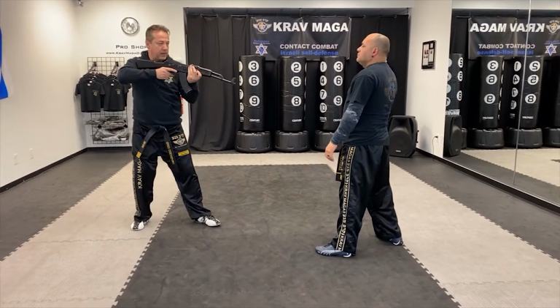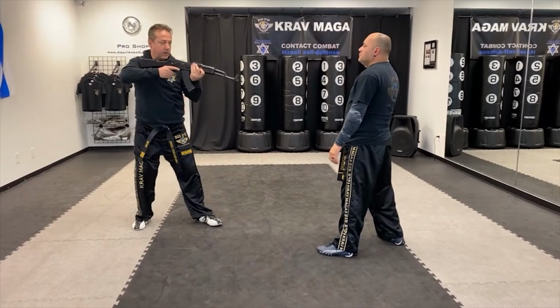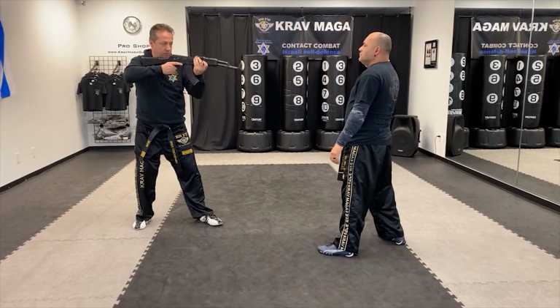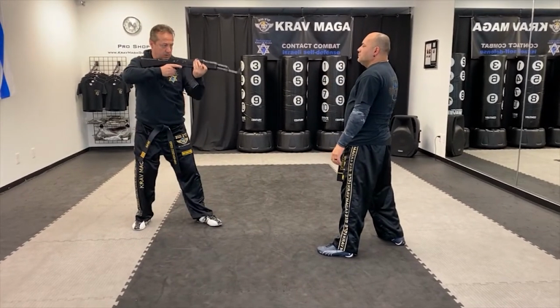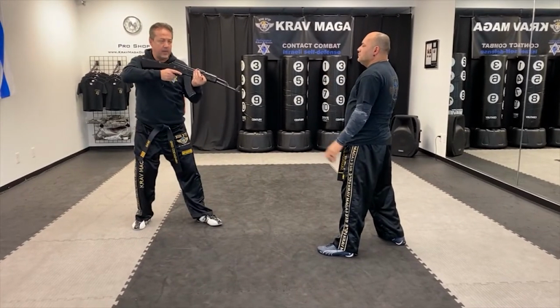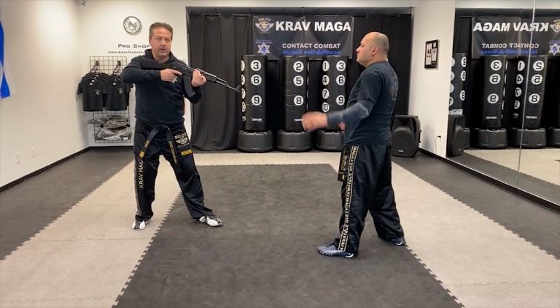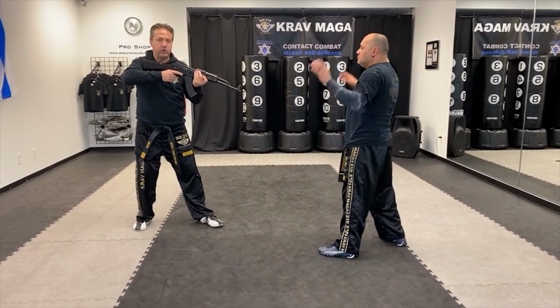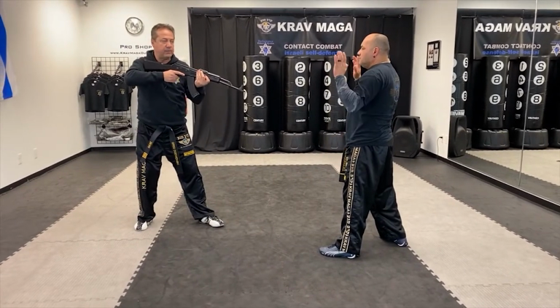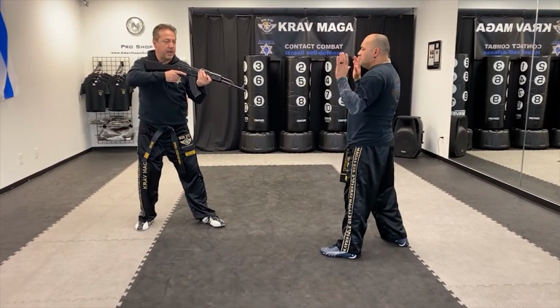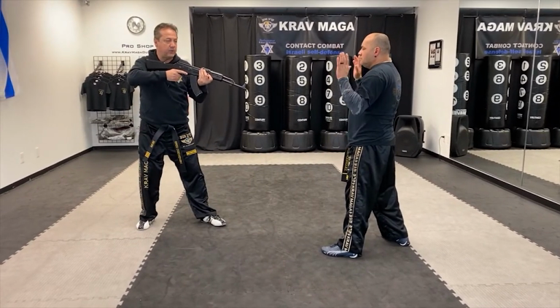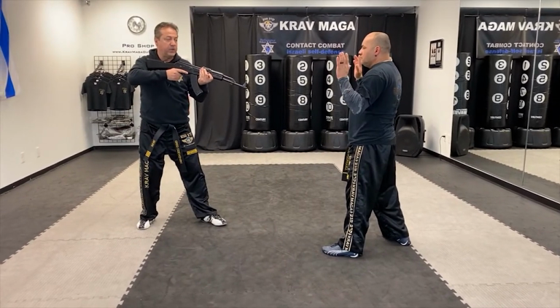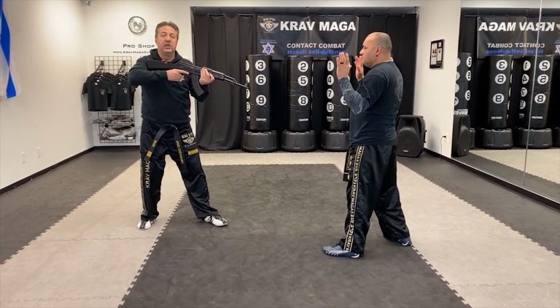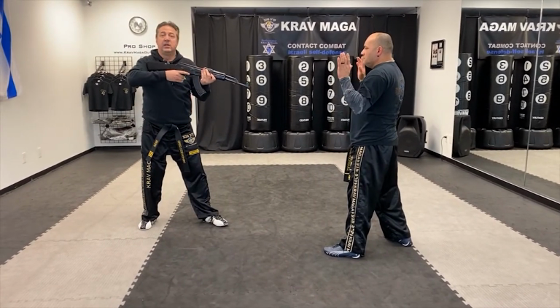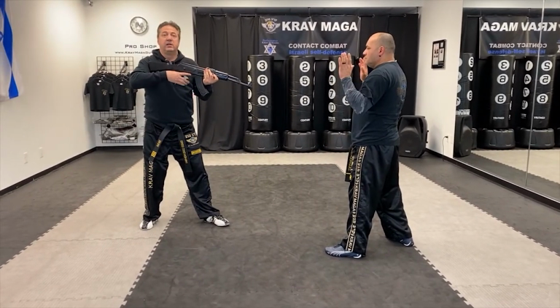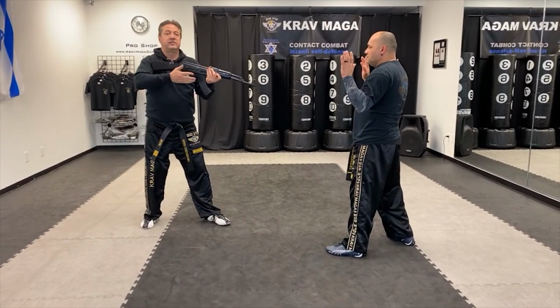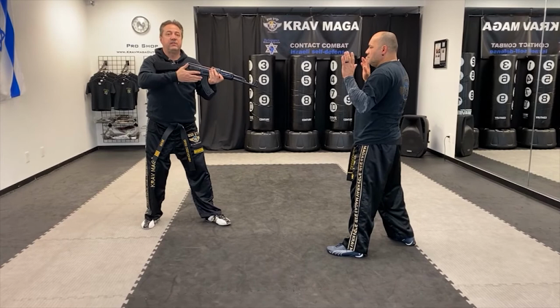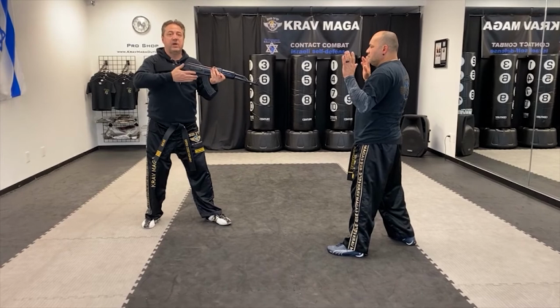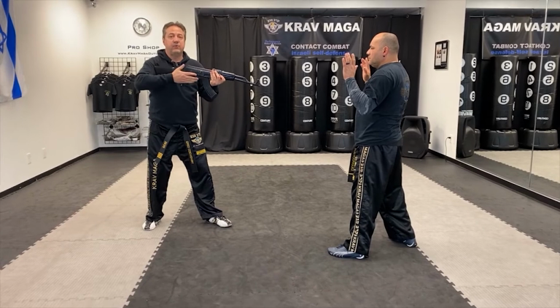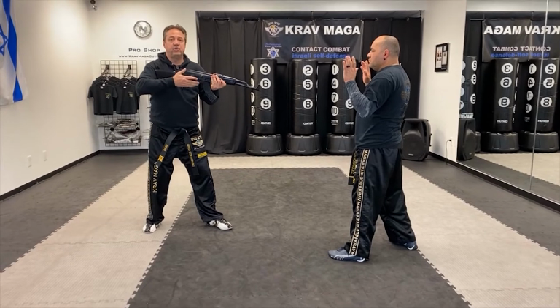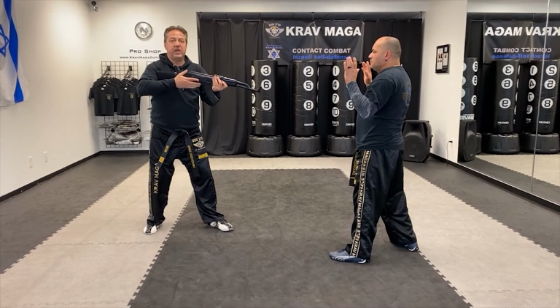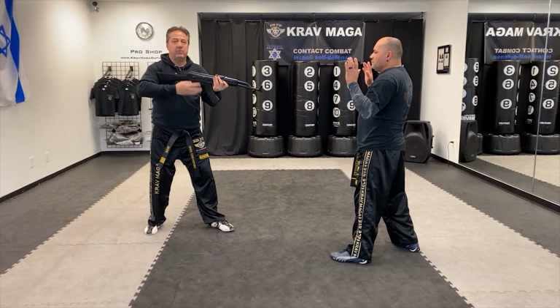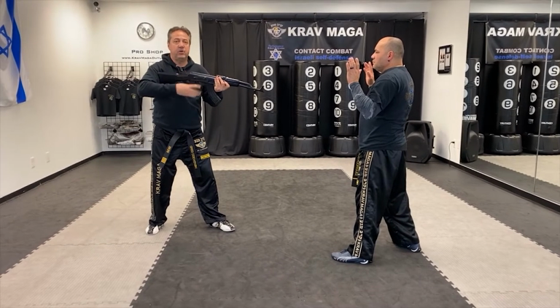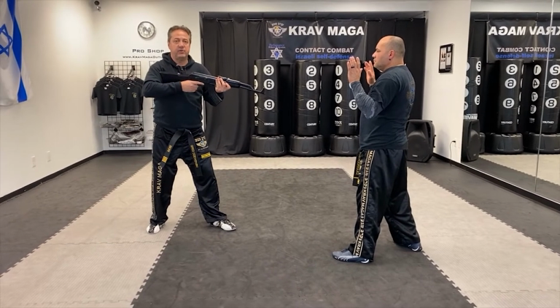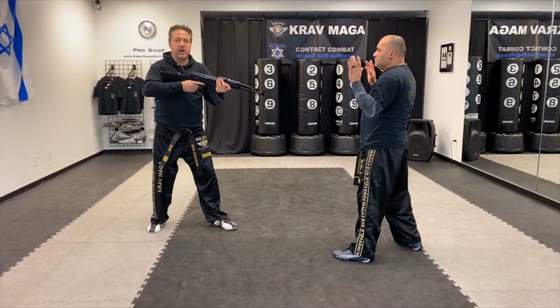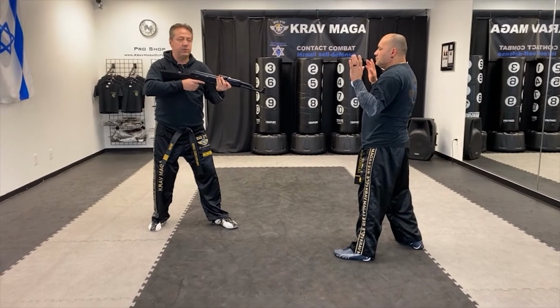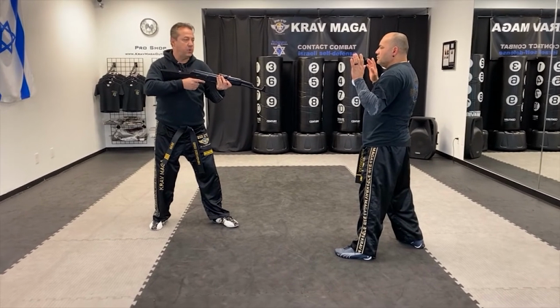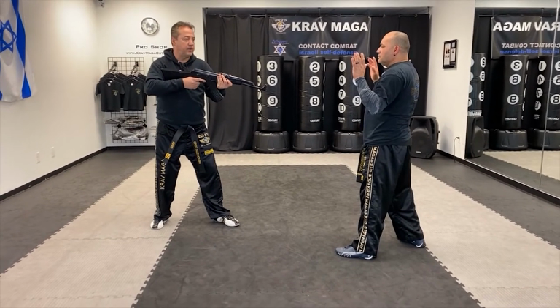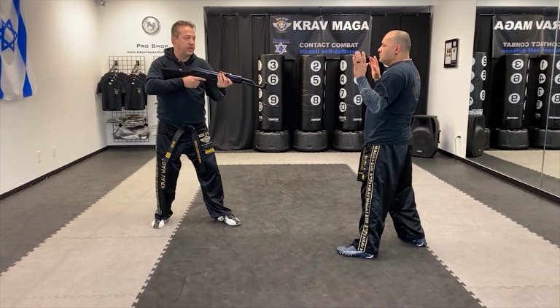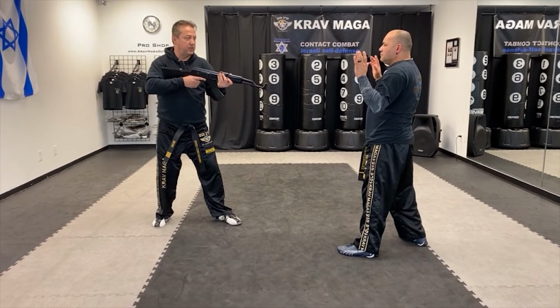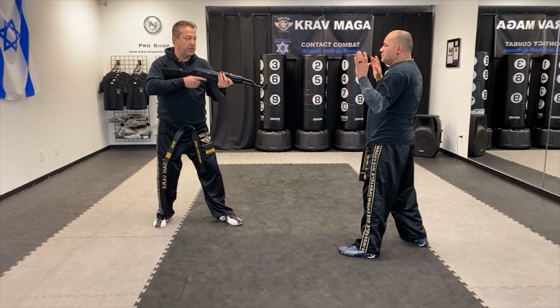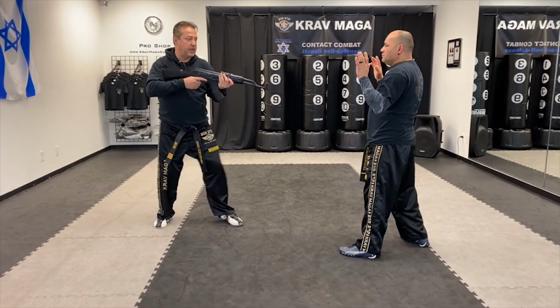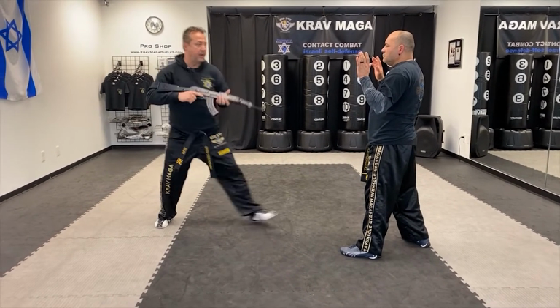Now I can order him down. If the rifle was jammed or out of bullets, I can do the attack.